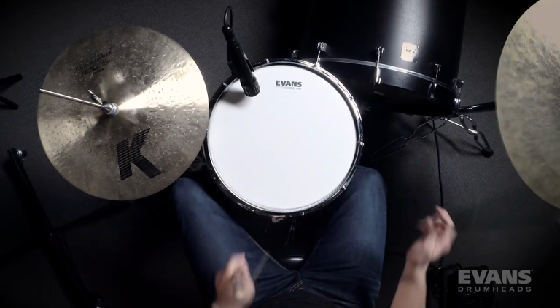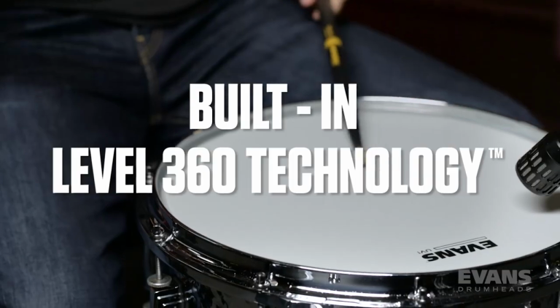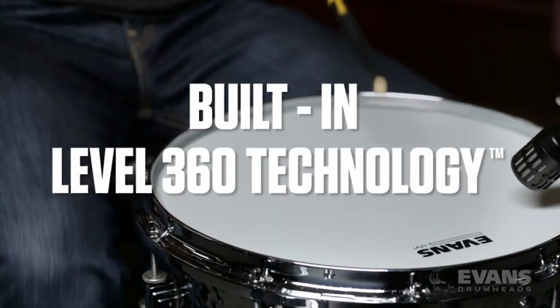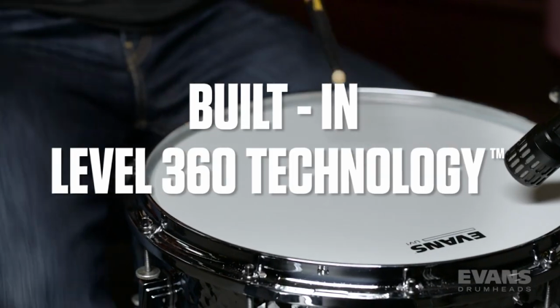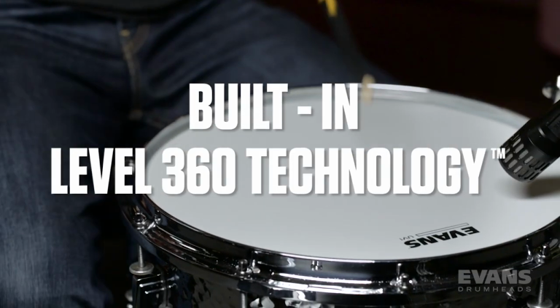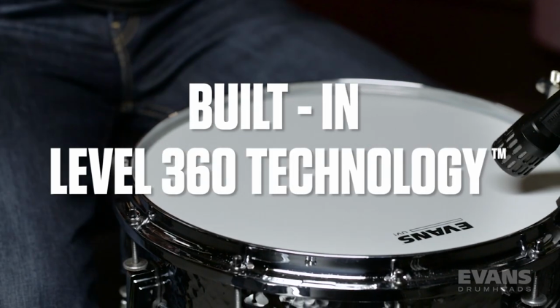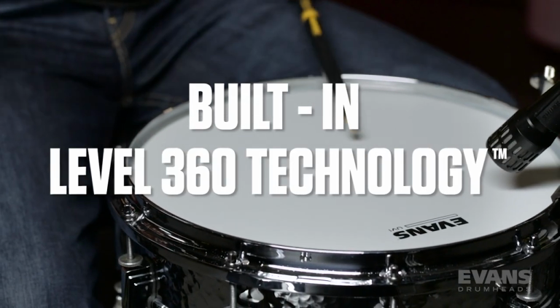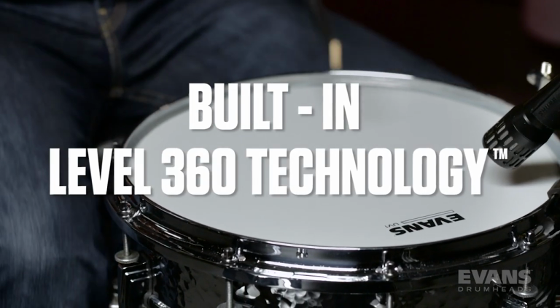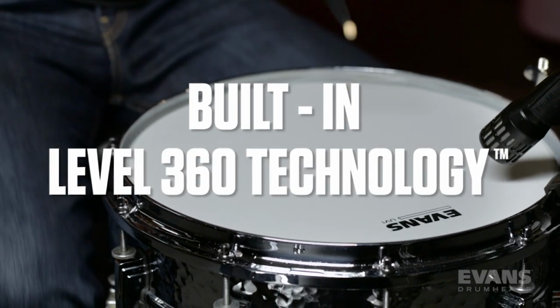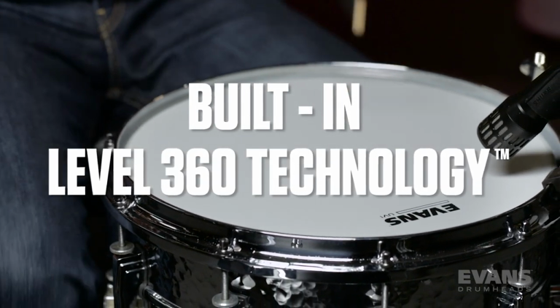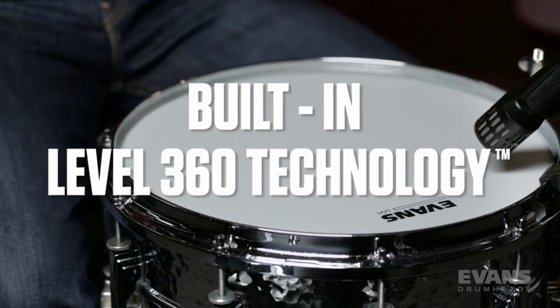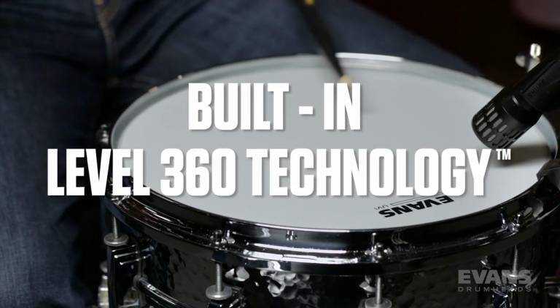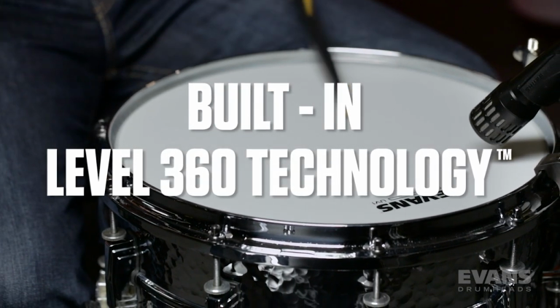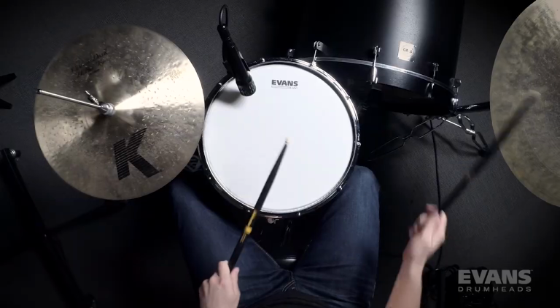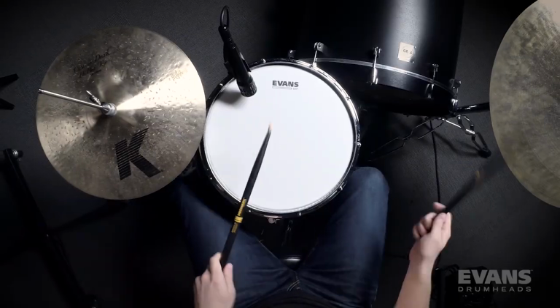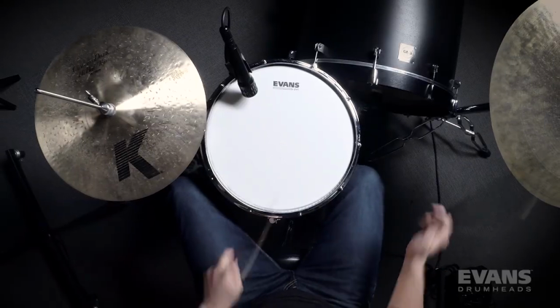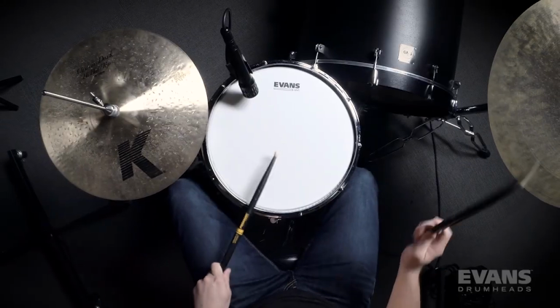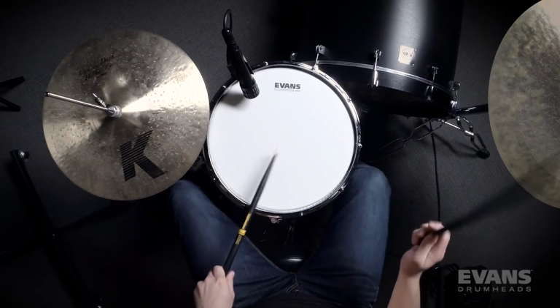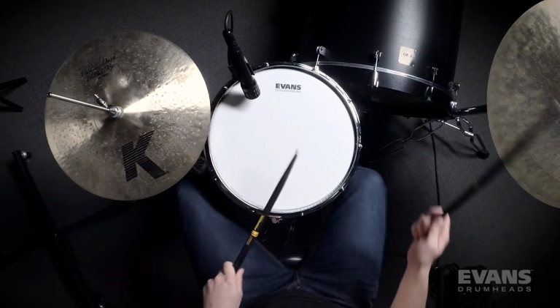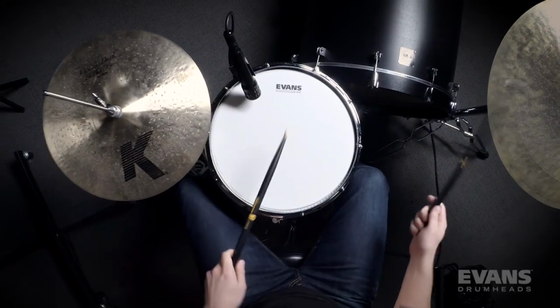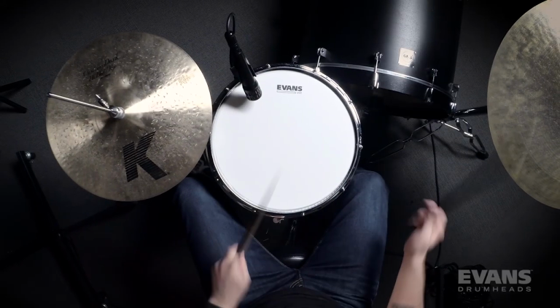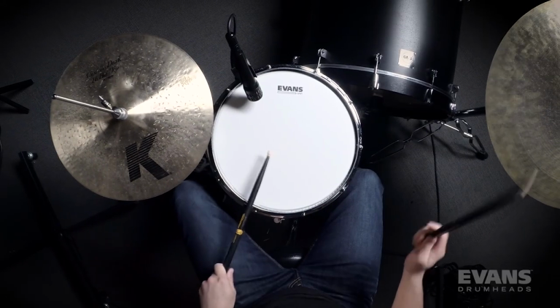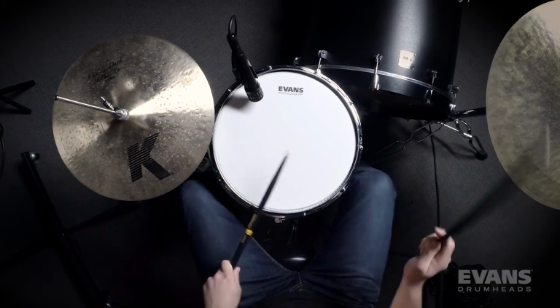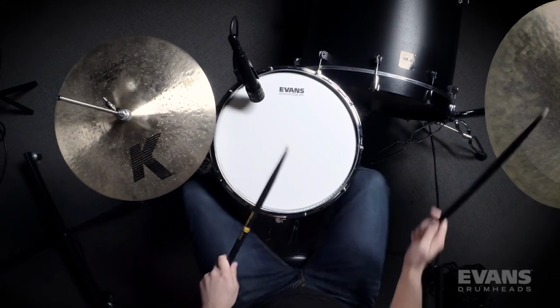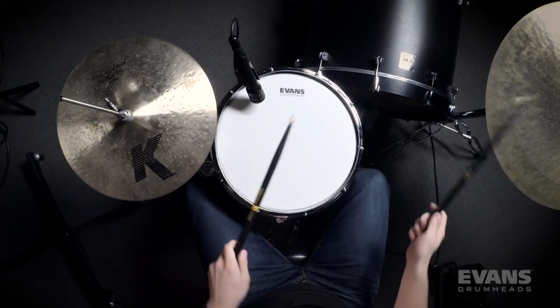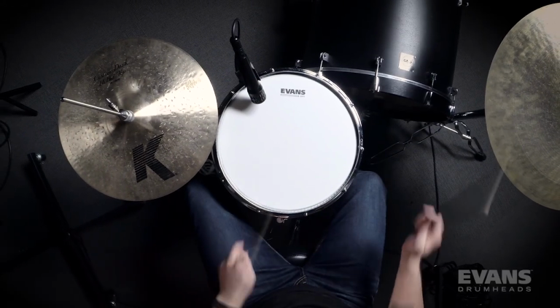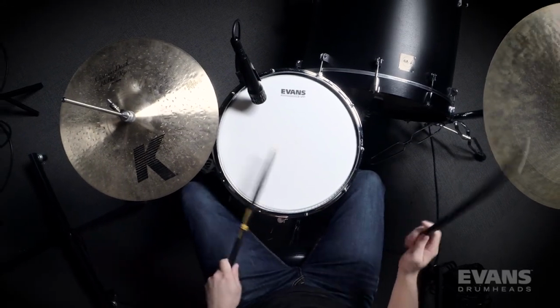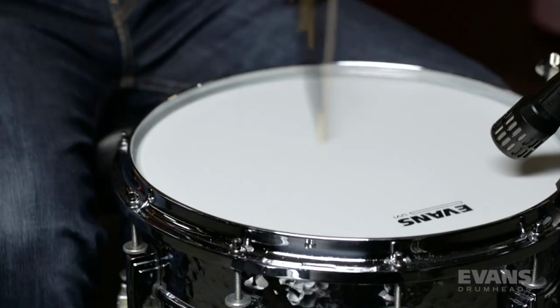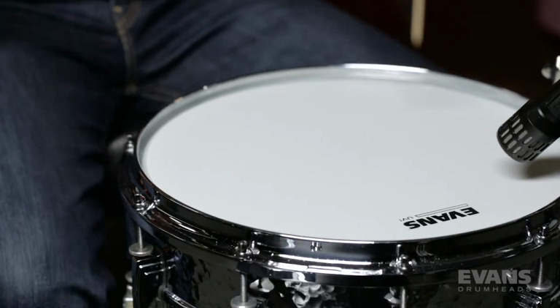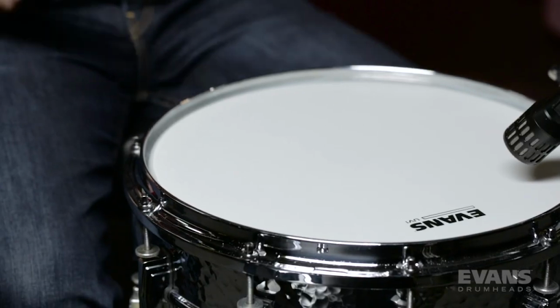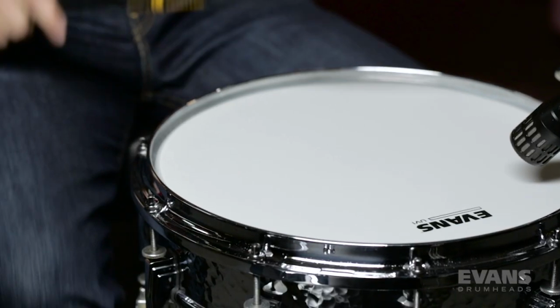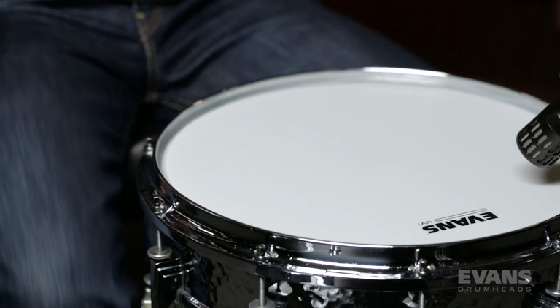With built-in Level 360 technology, UV-1 is the most versatile and durable series of 10mm drumheads you'll ever put on your drum.